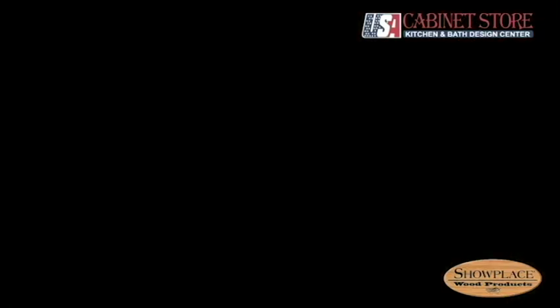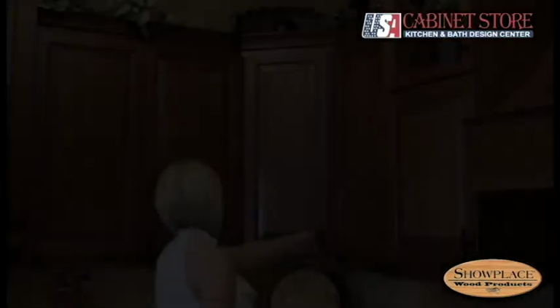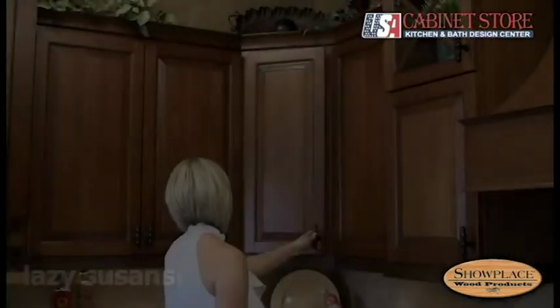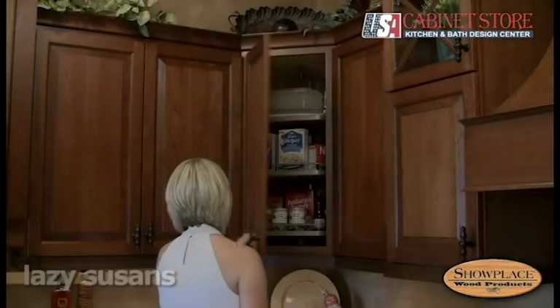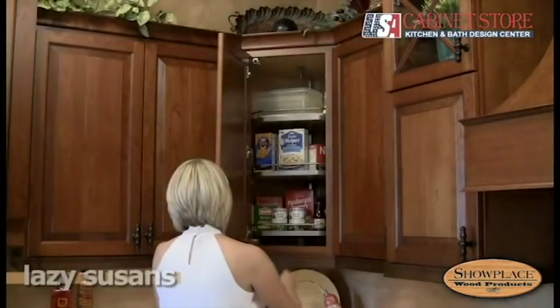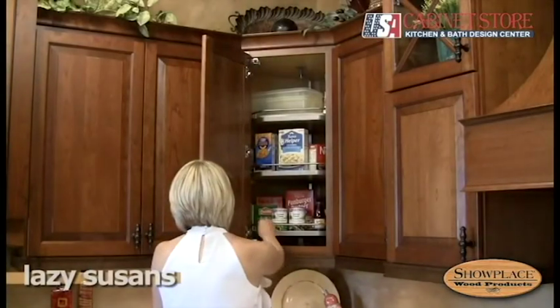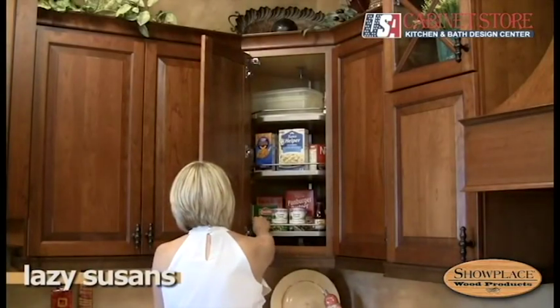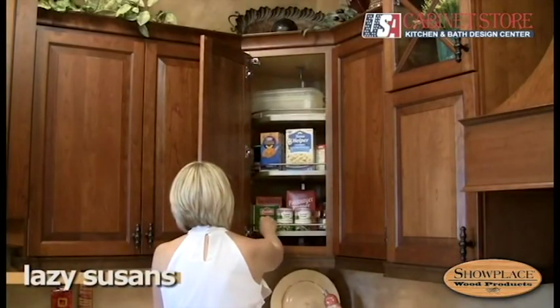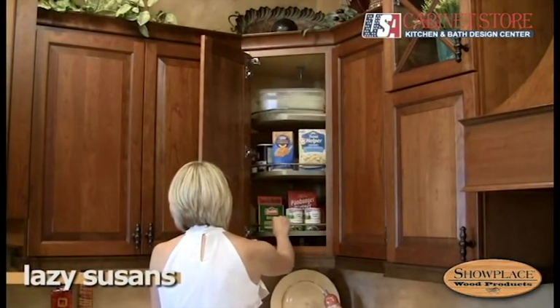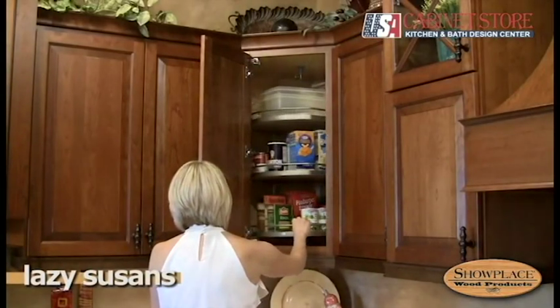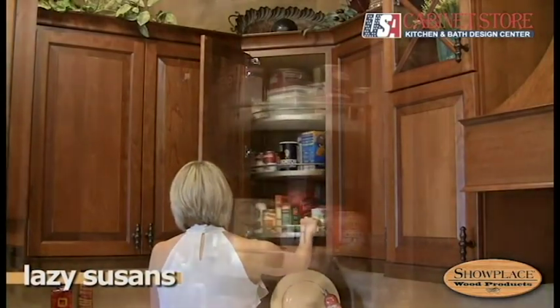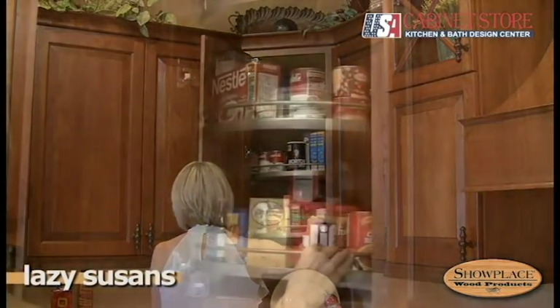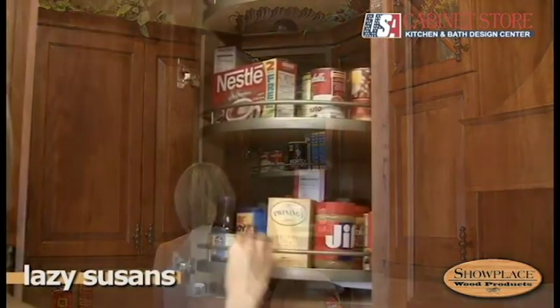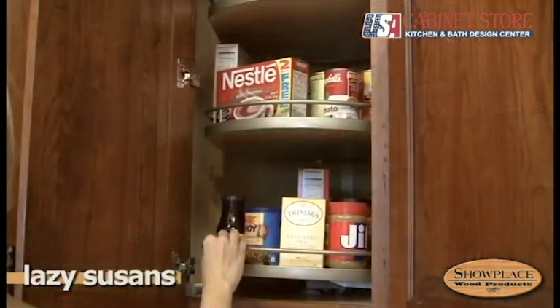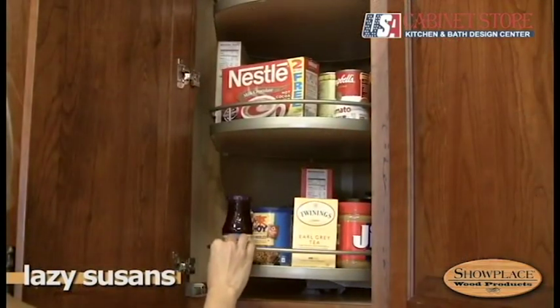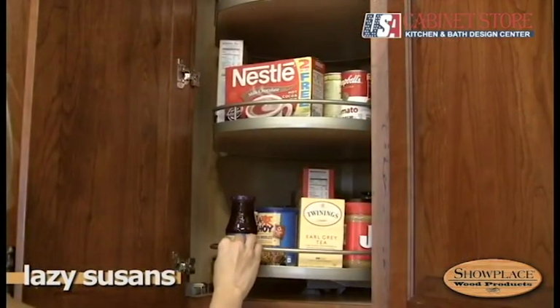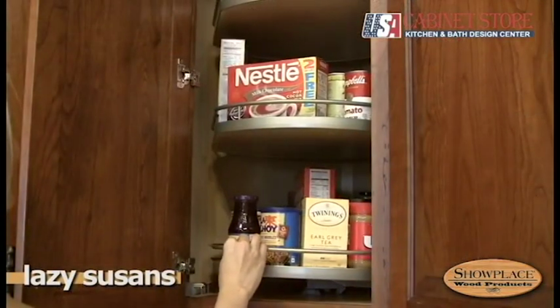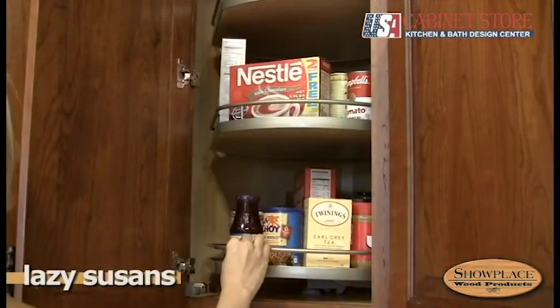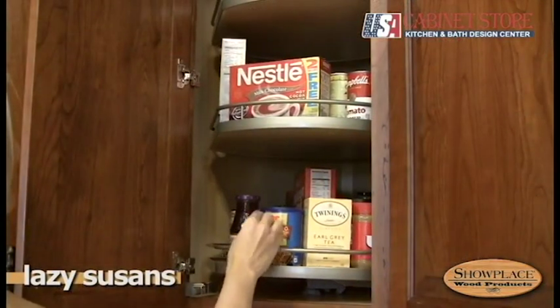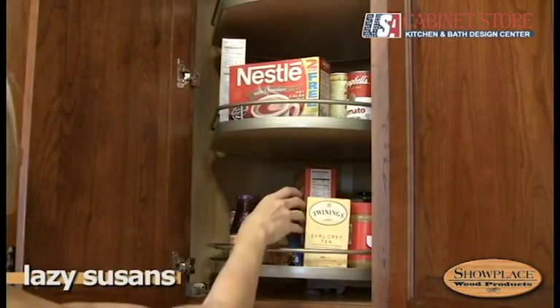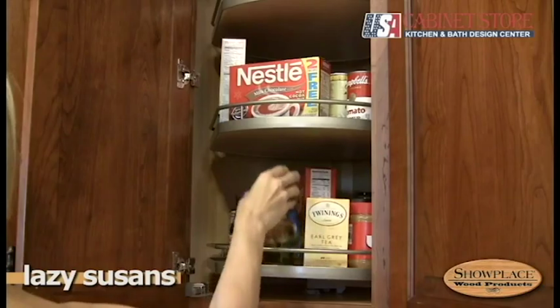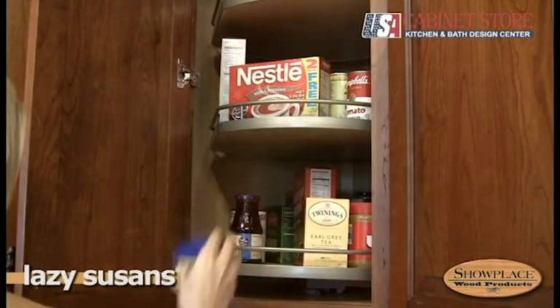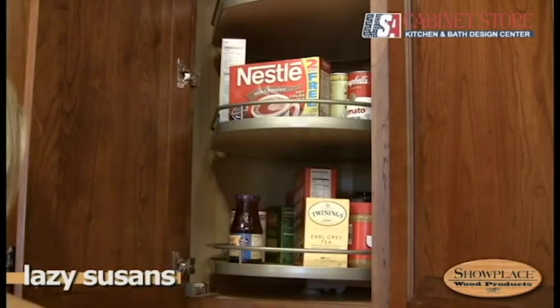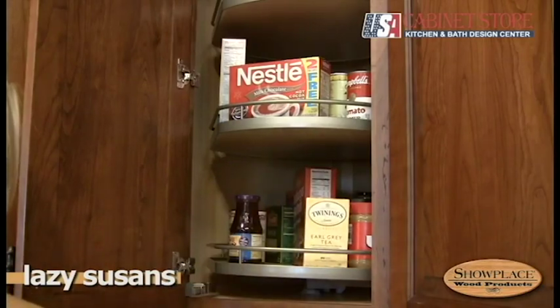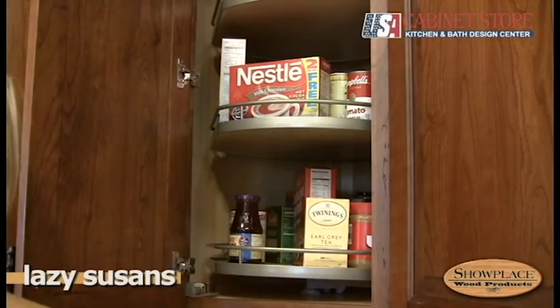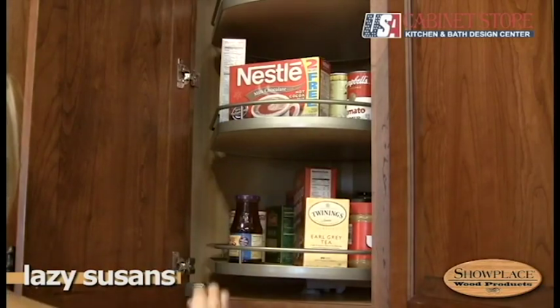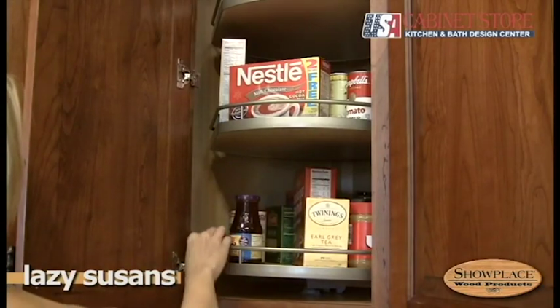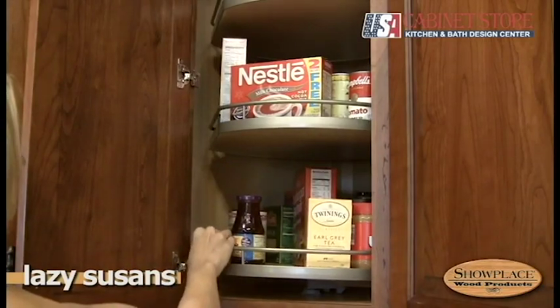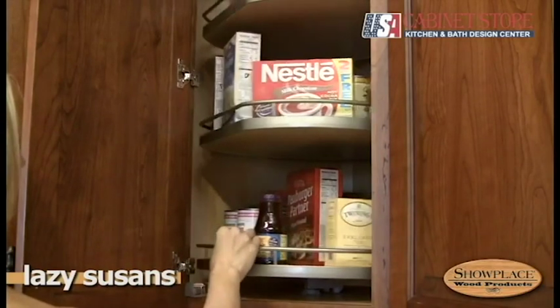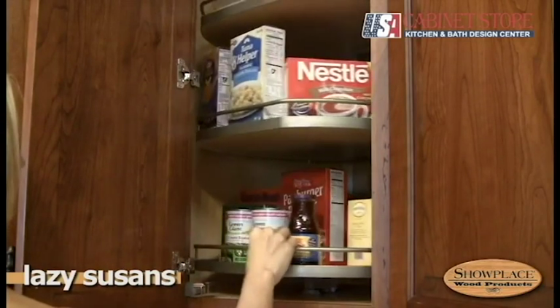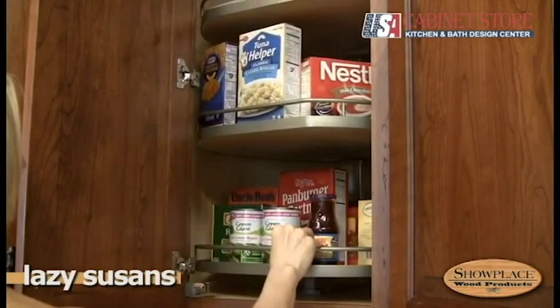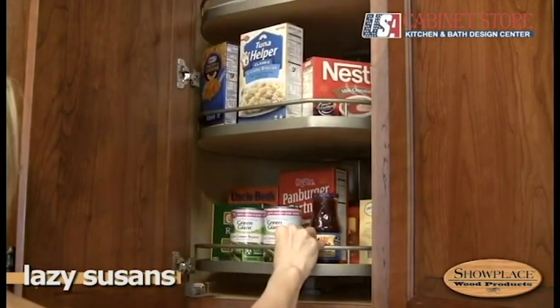Wall cabinet storage can be maximized with the Showplace Lazy Susan. They're a smart use of corner space in your kitchen design.